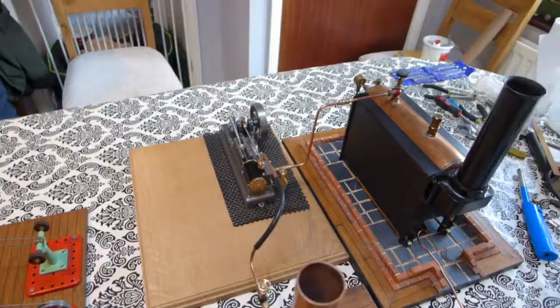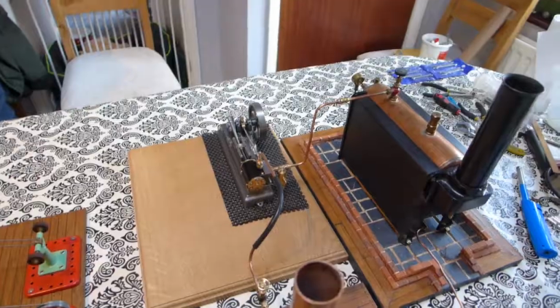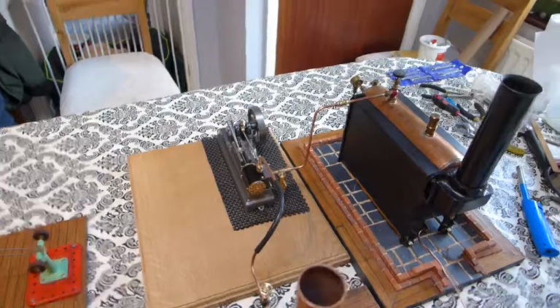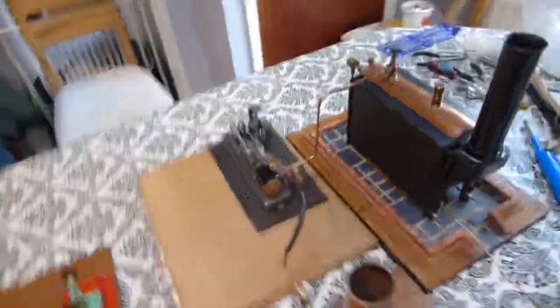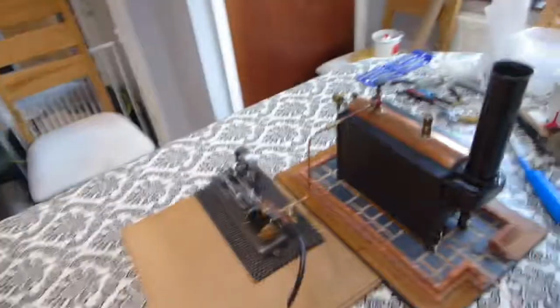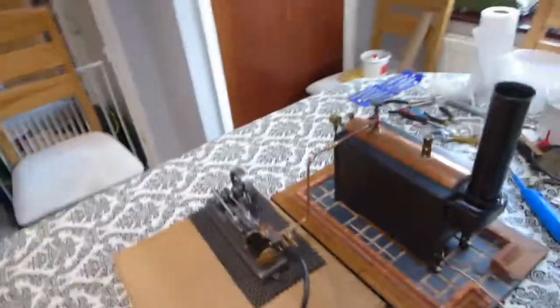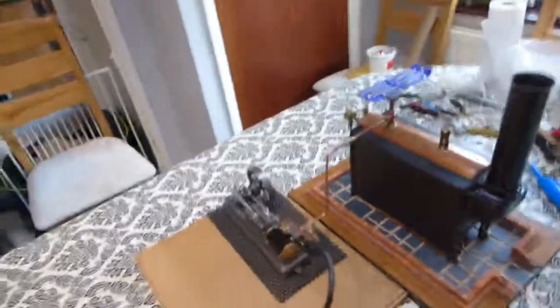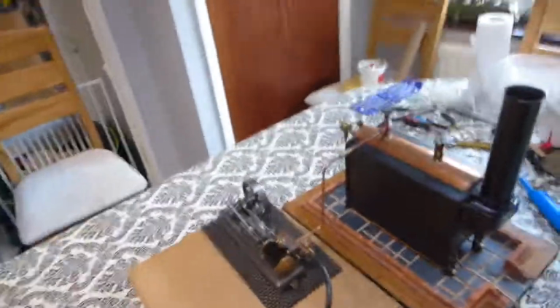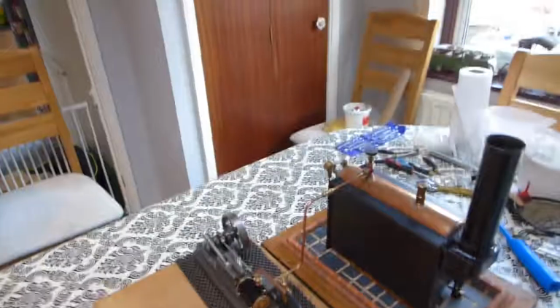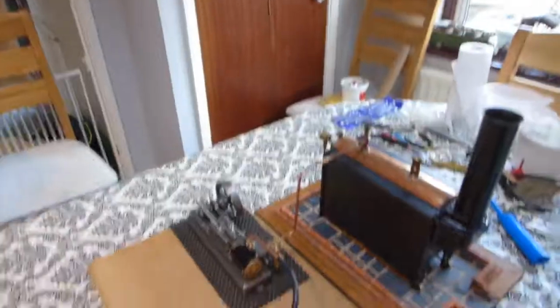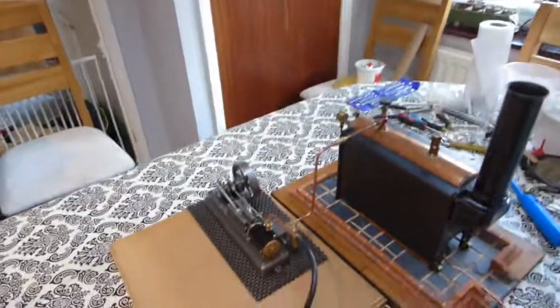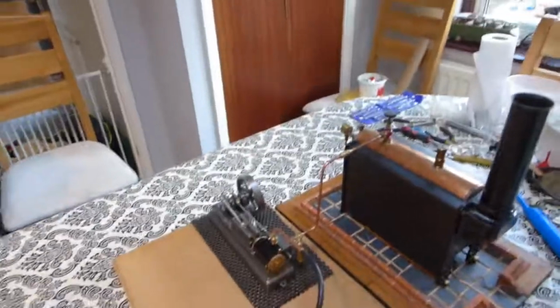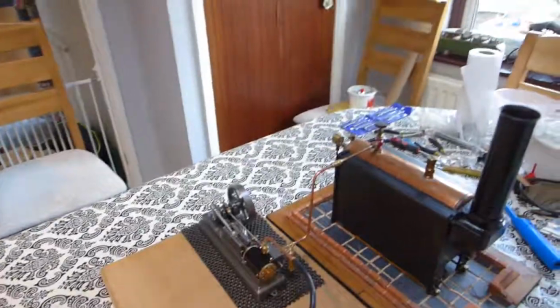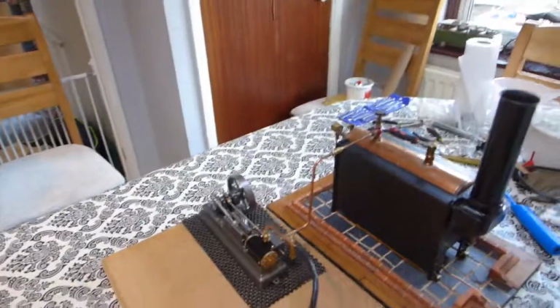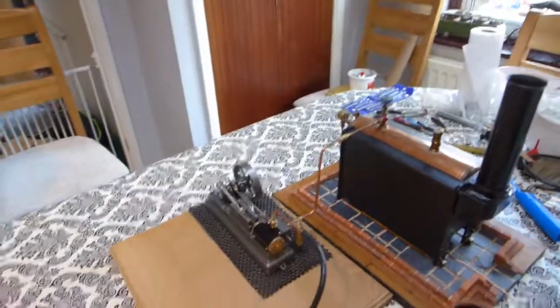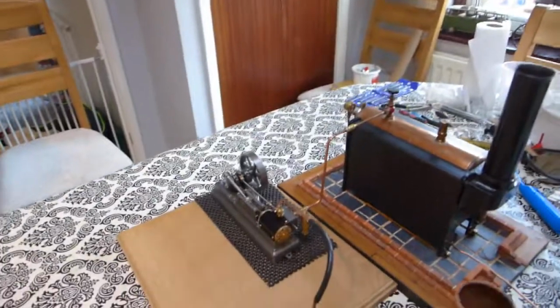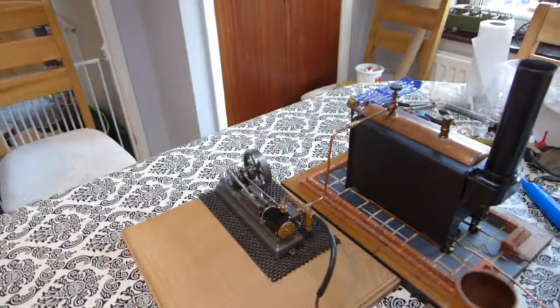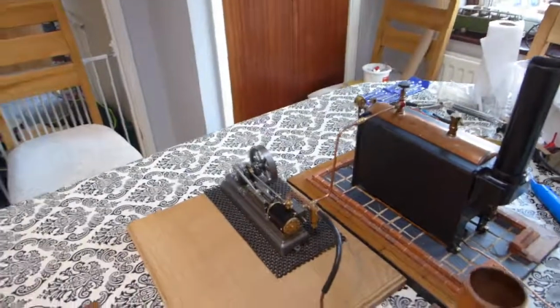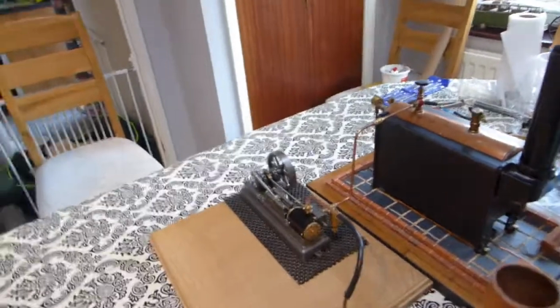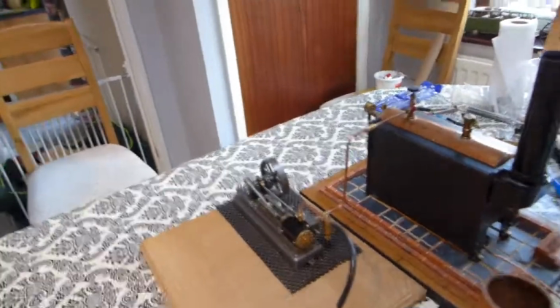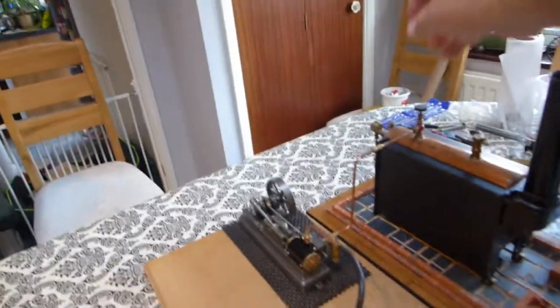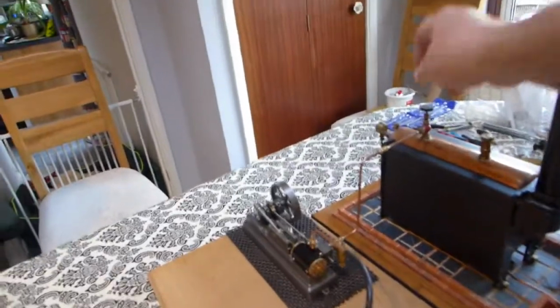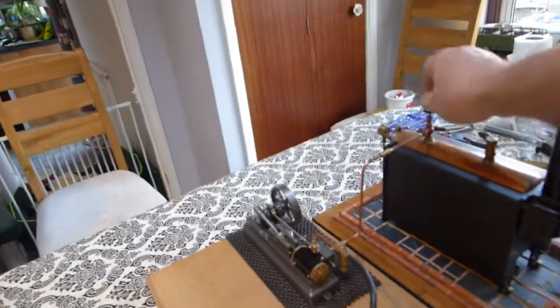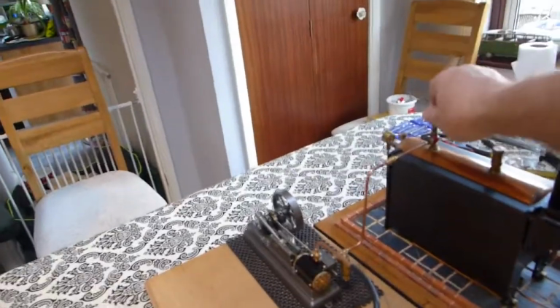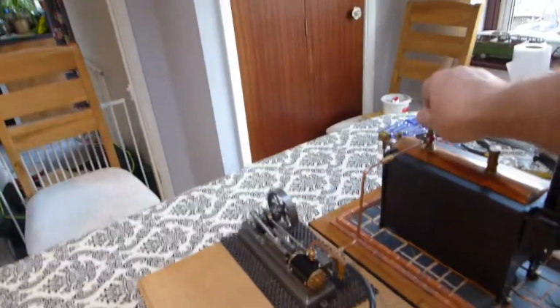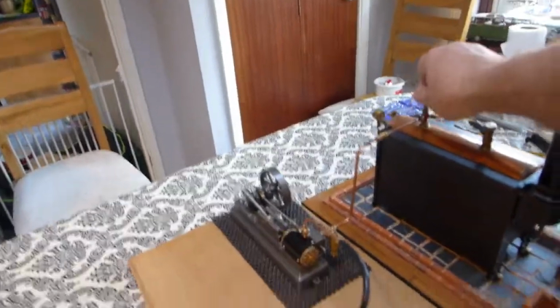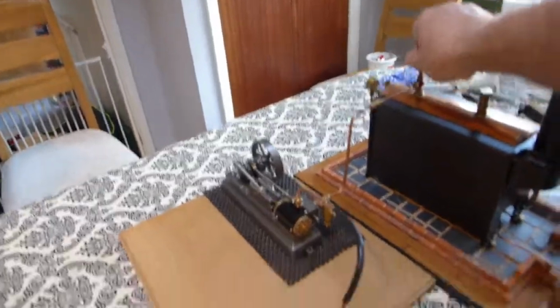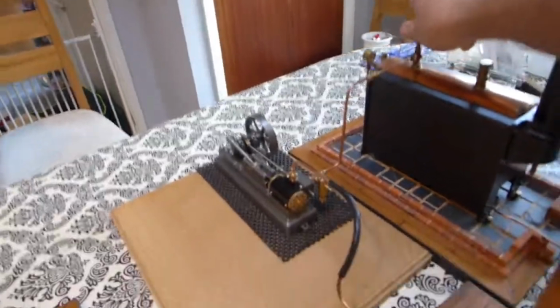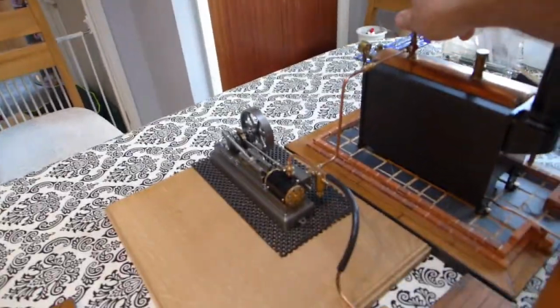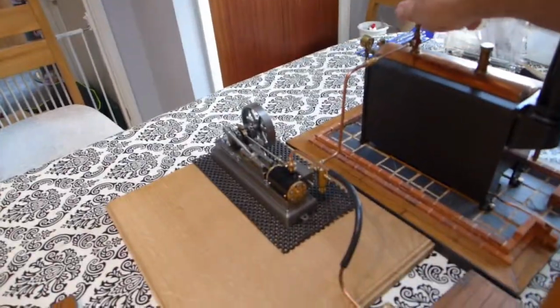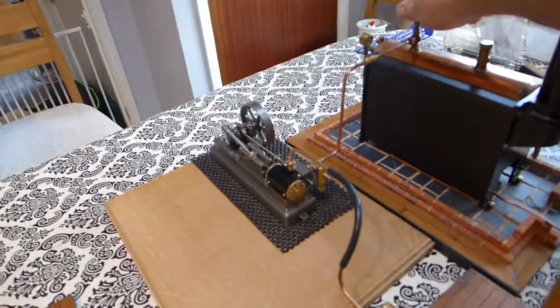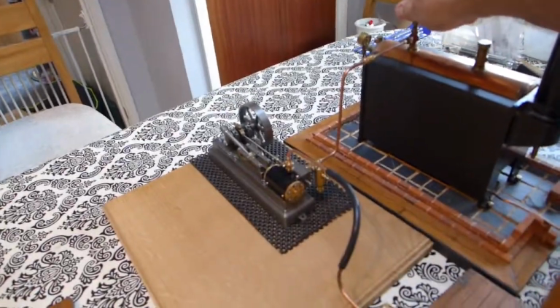Right, second steaming of the Stuart S50.